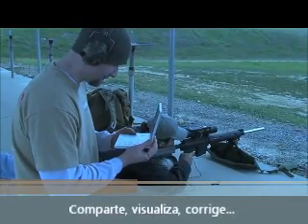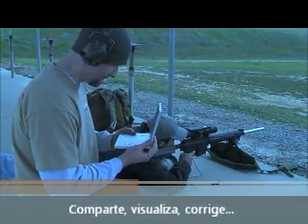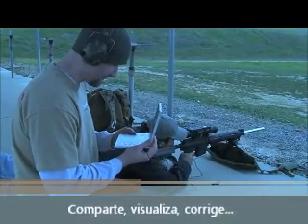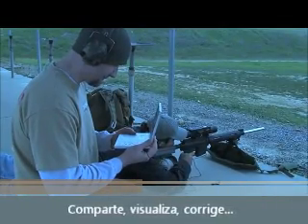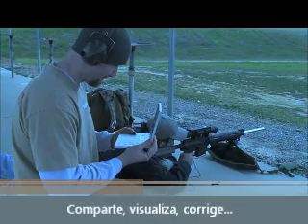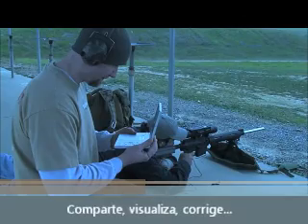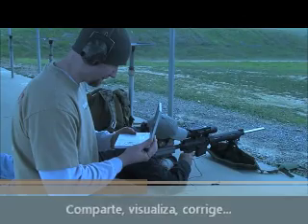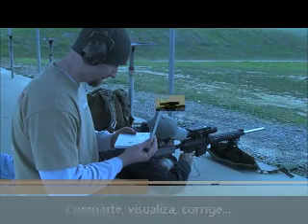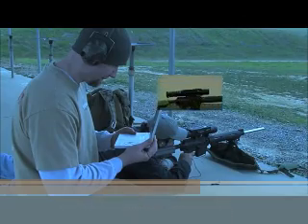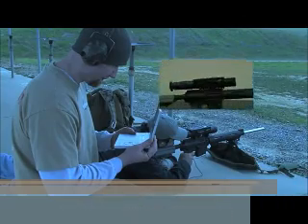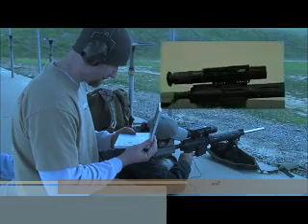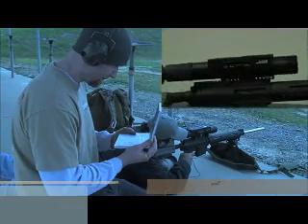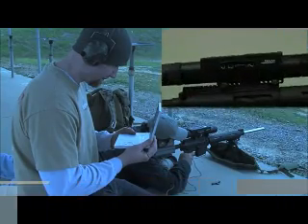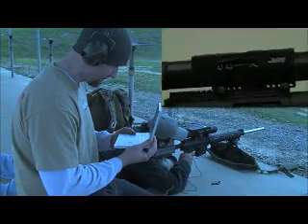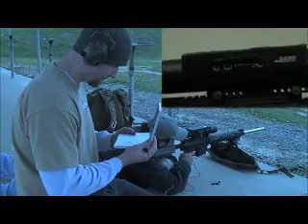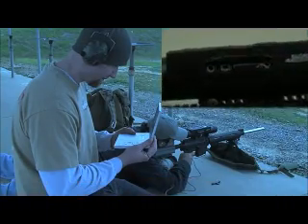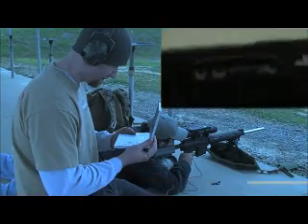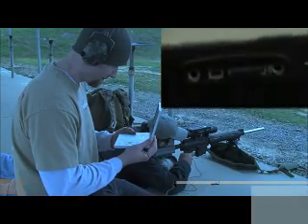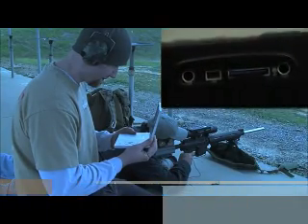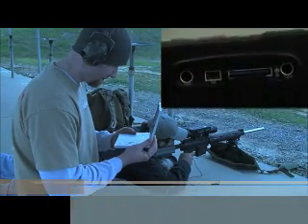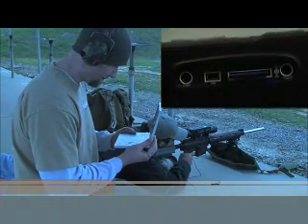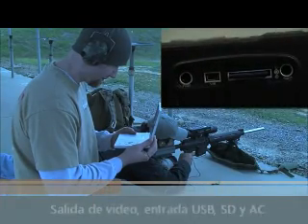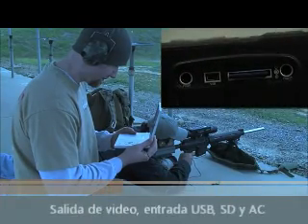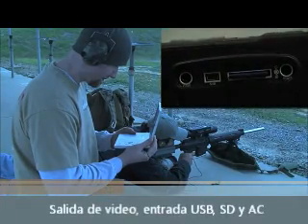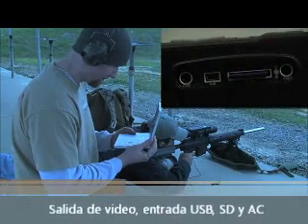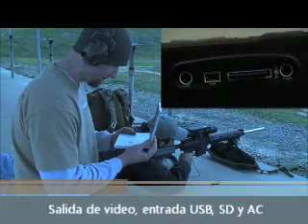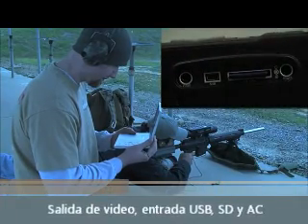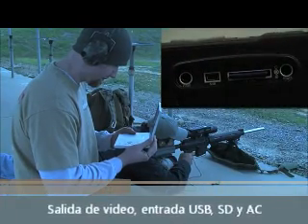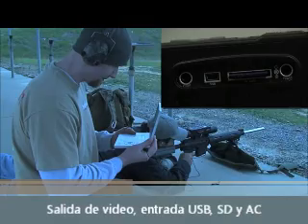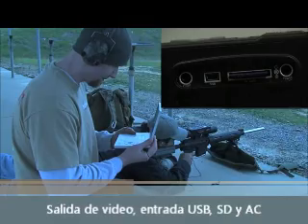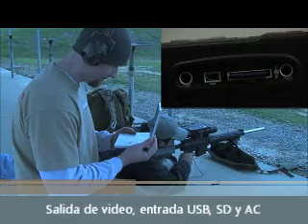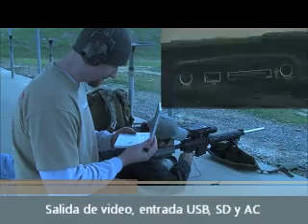If you want, you can hook up an external monitor to the Digital Hunter for use by a spotter or secondary video capture.